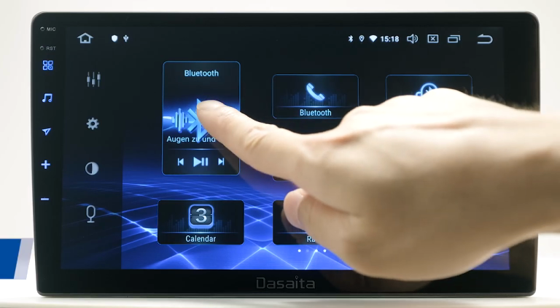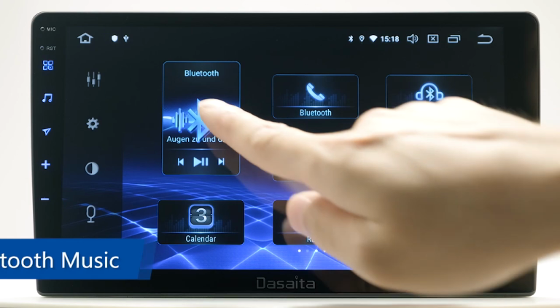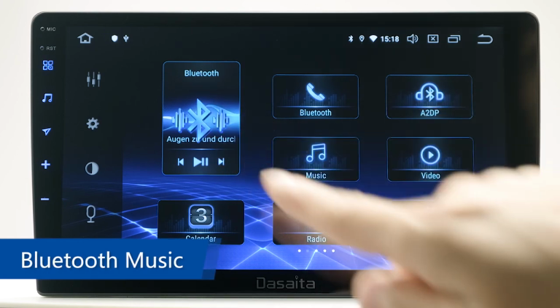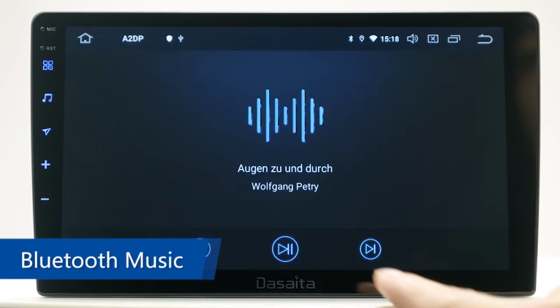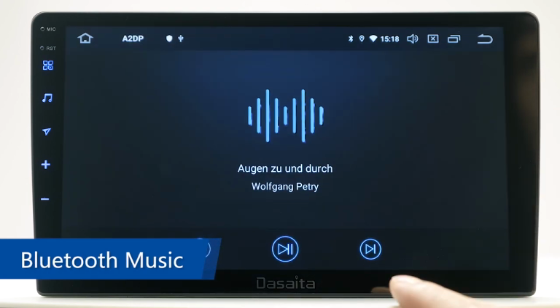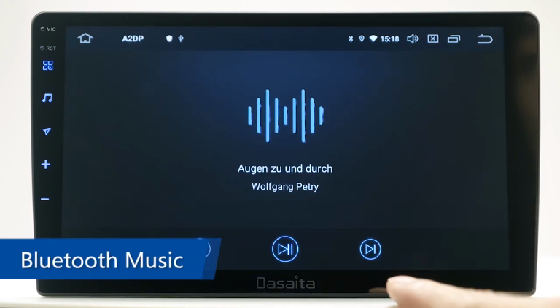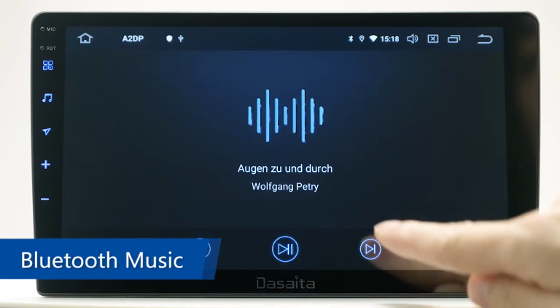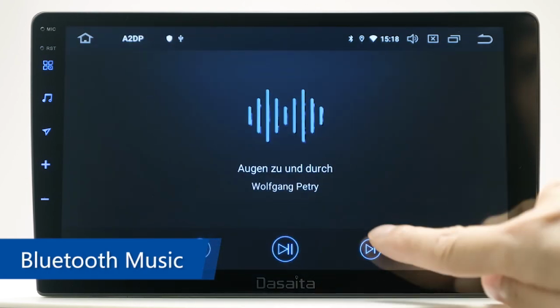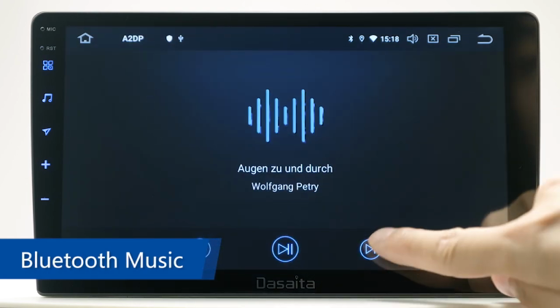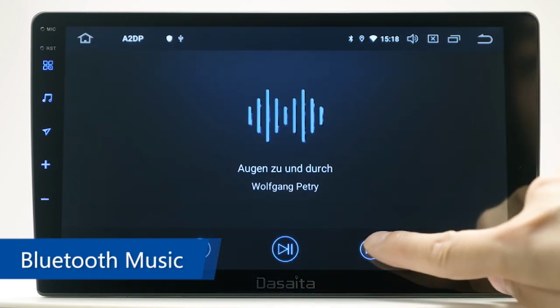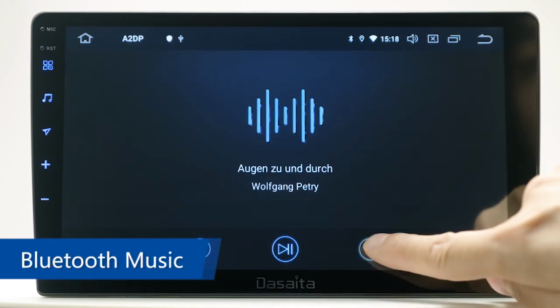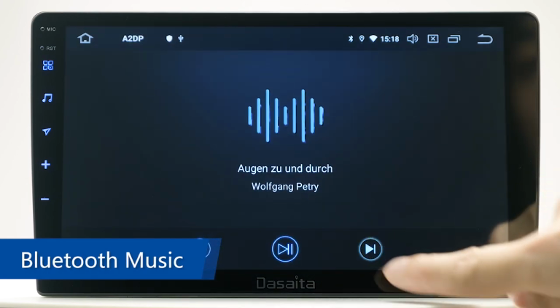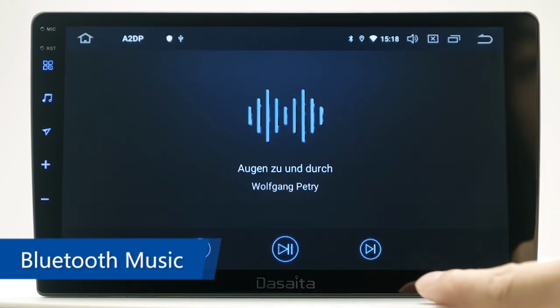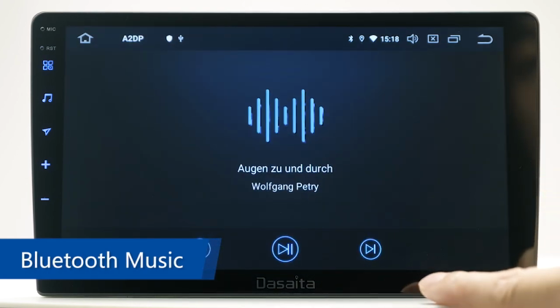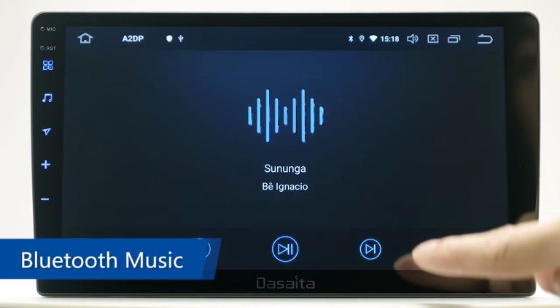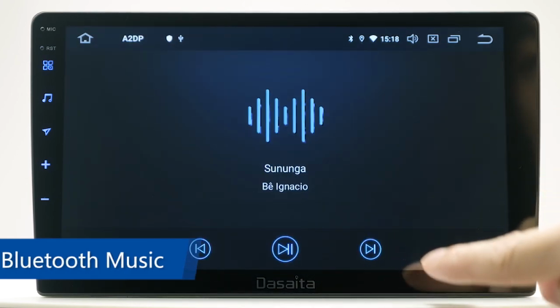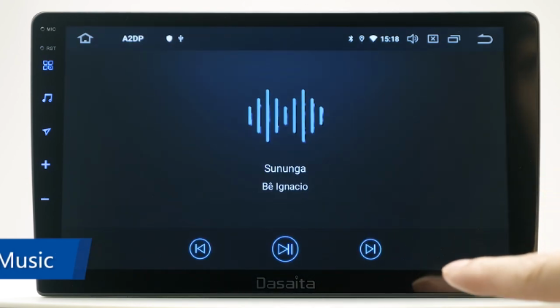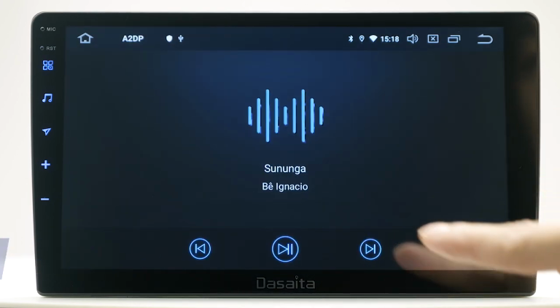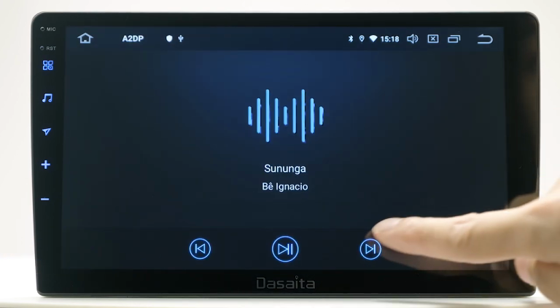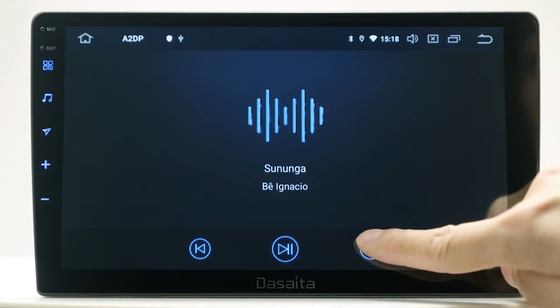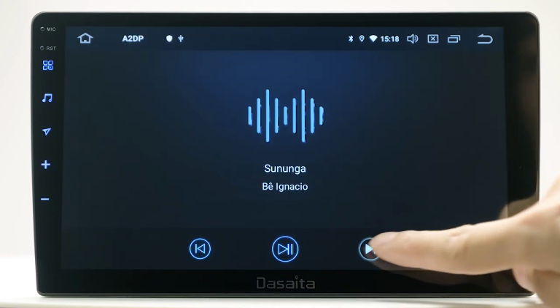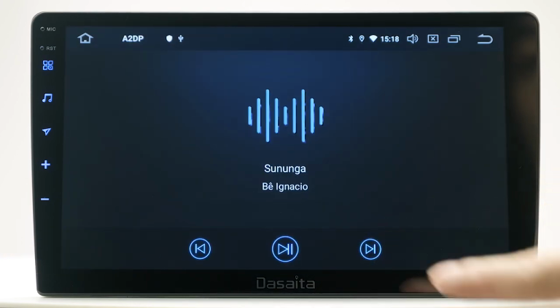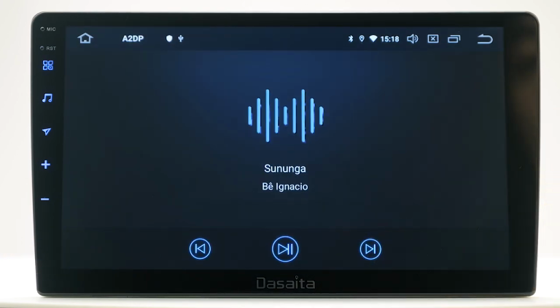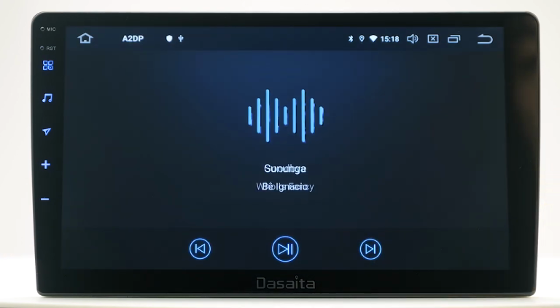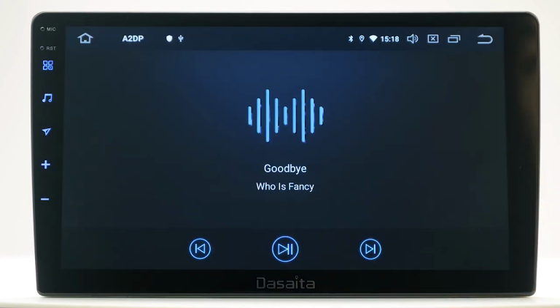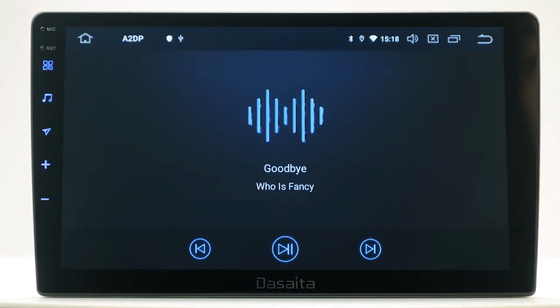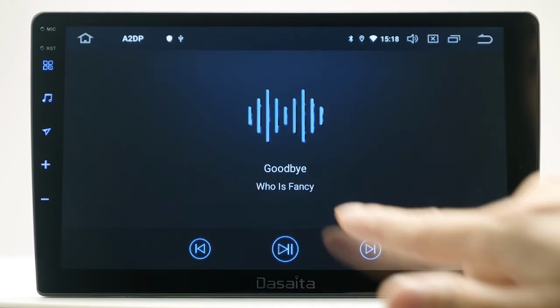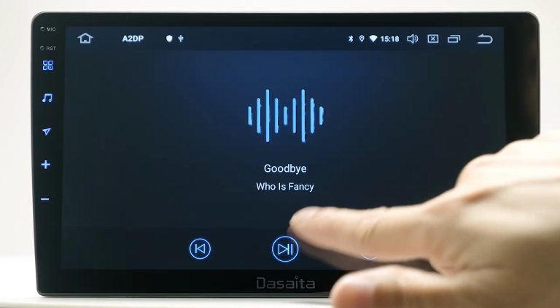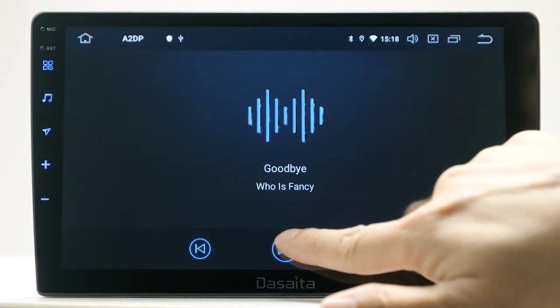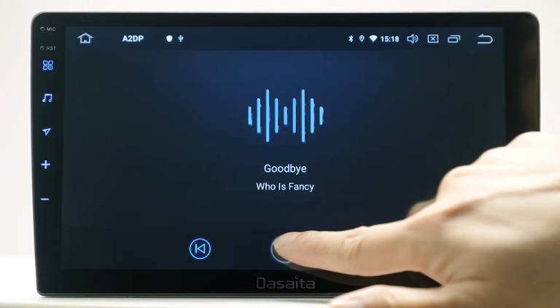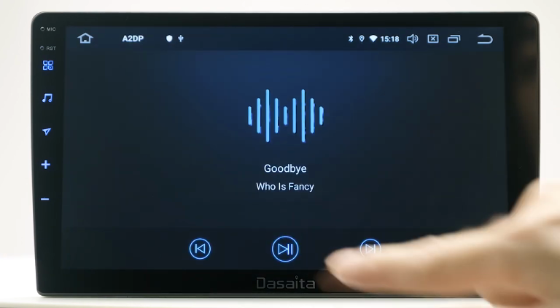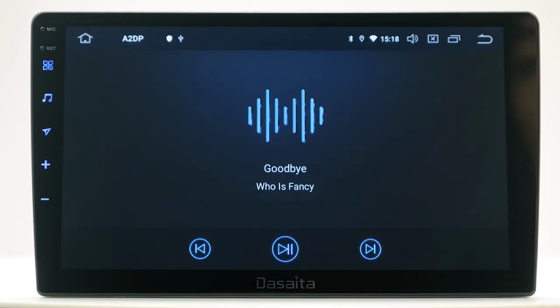Bluetooth Music. It supports A2DP, so you can stream songs directly from your phone.